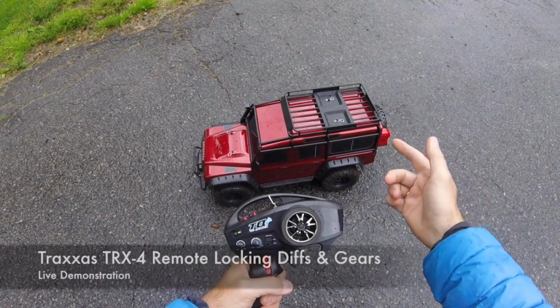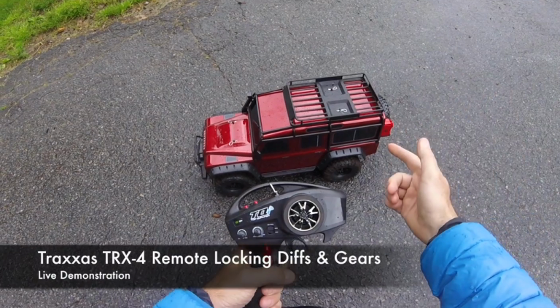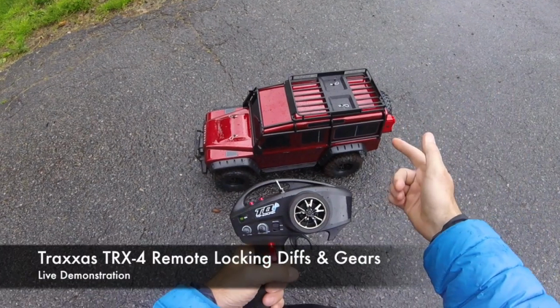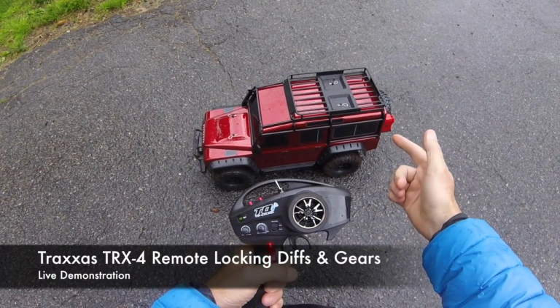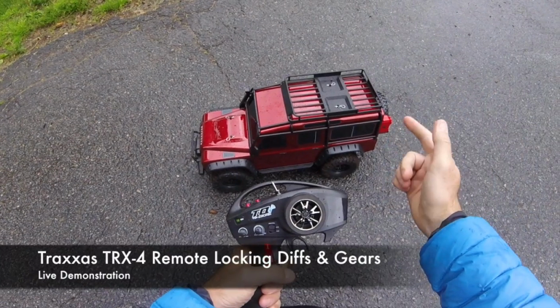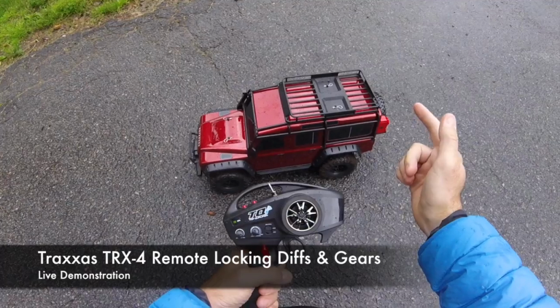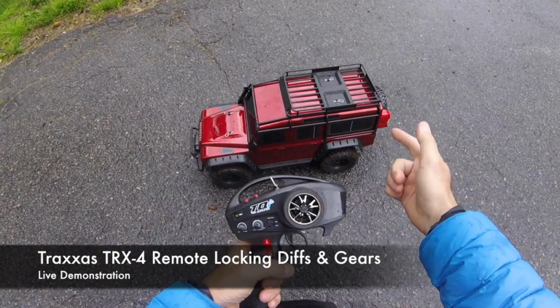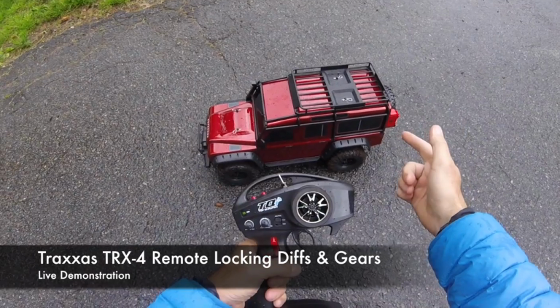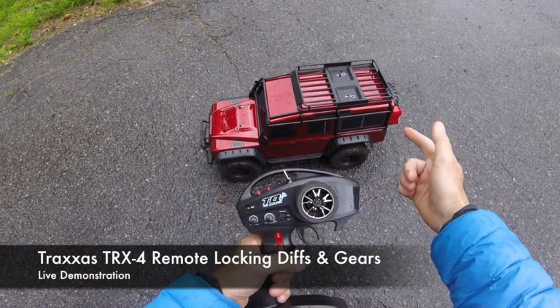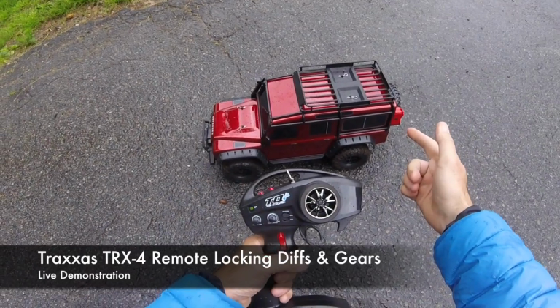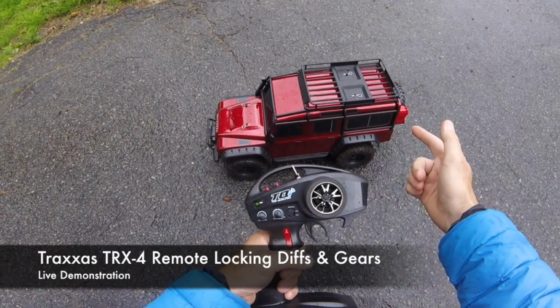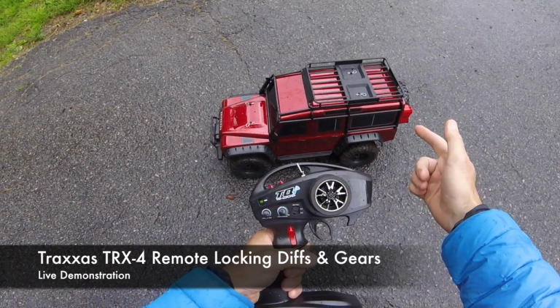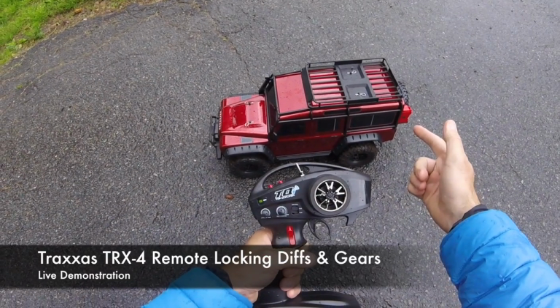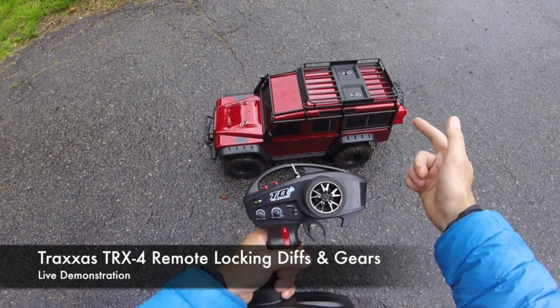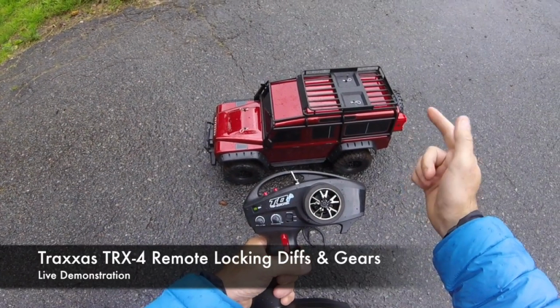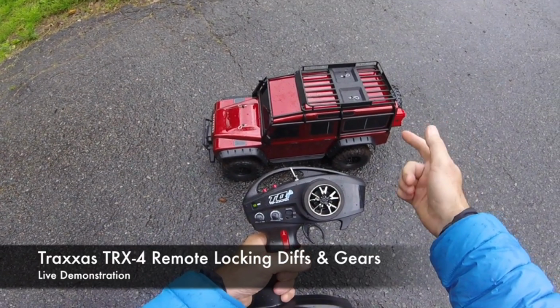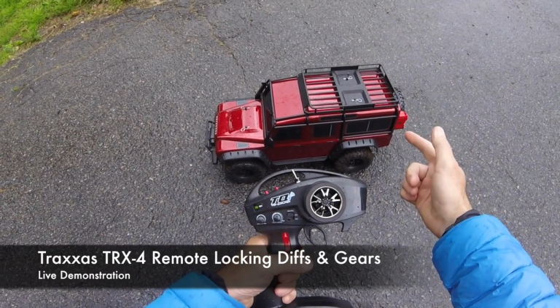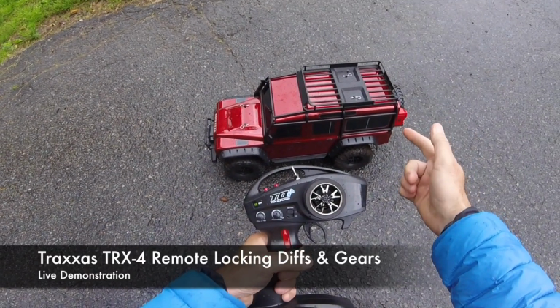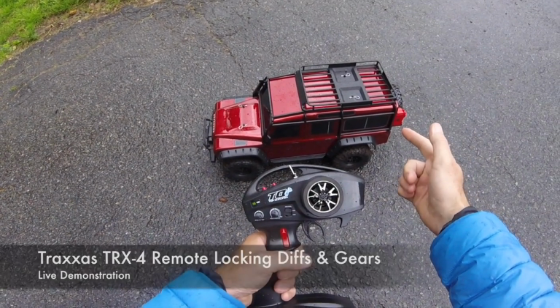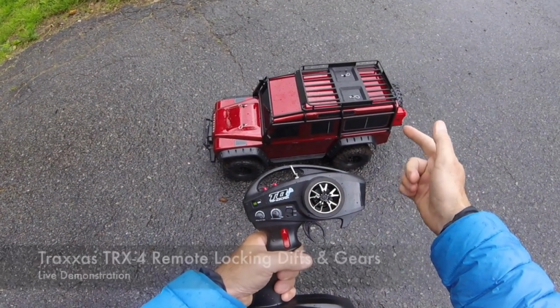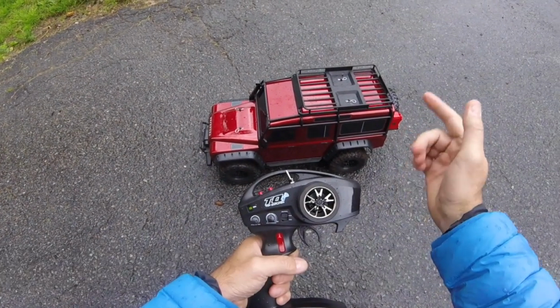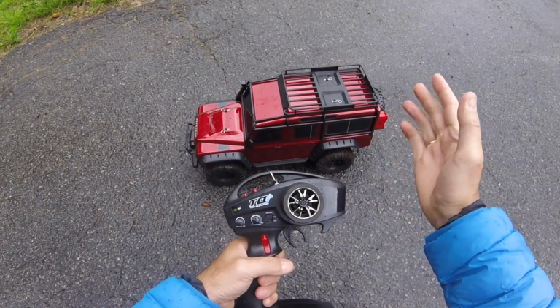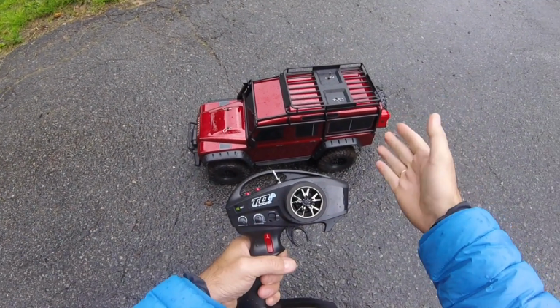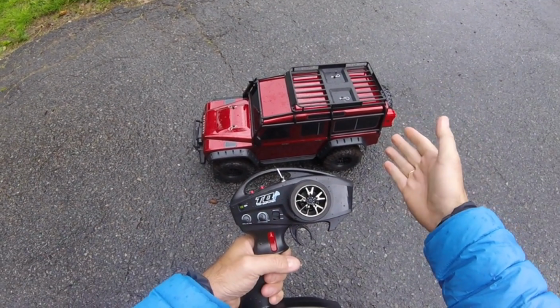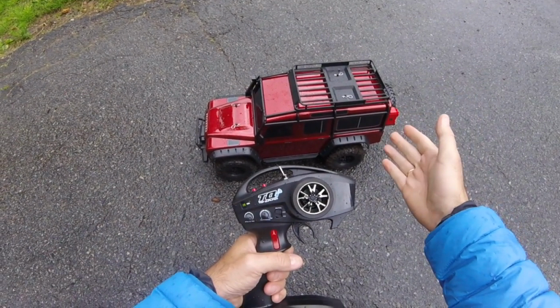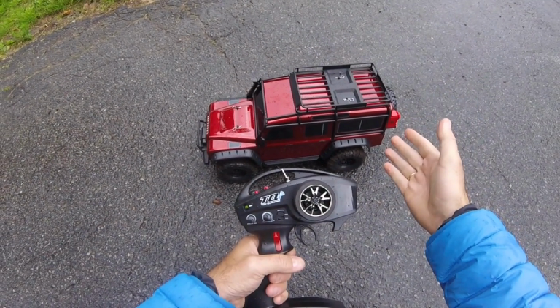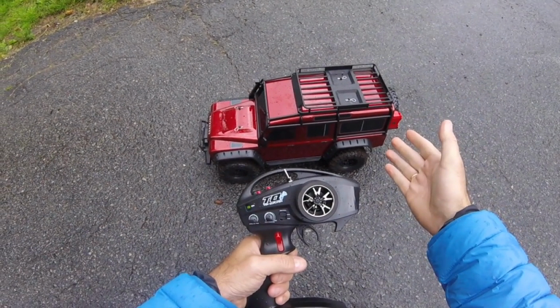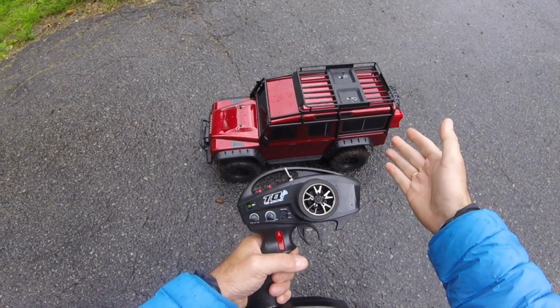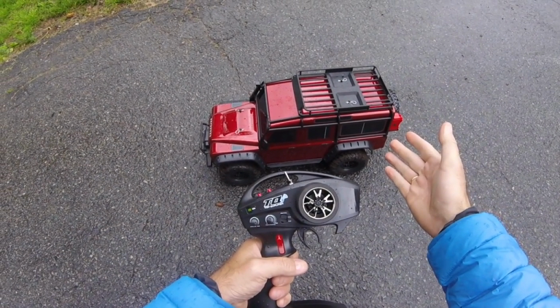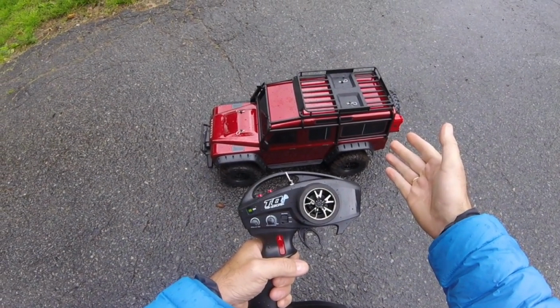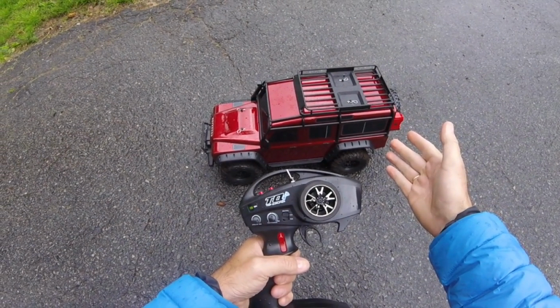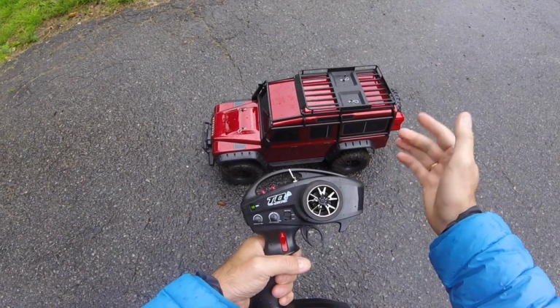Good afternoon on this wet and windy day from New Jersey. Rich here from Drifting Man X. I'm out with the Traxxas TRX4 again.